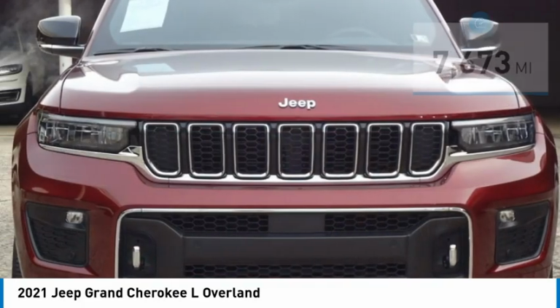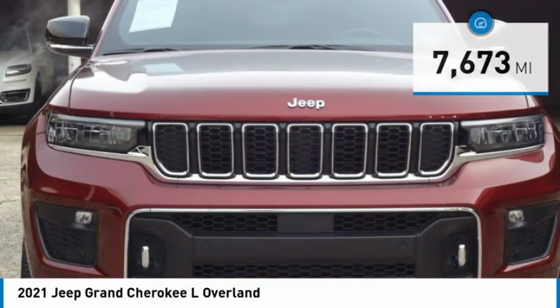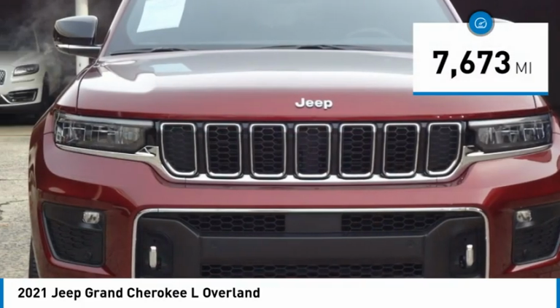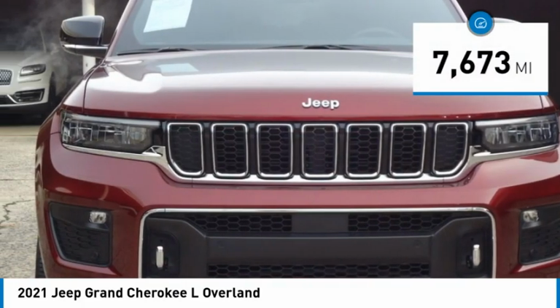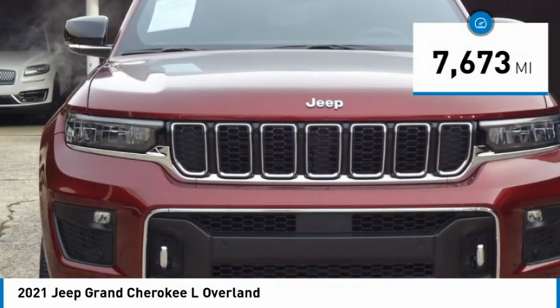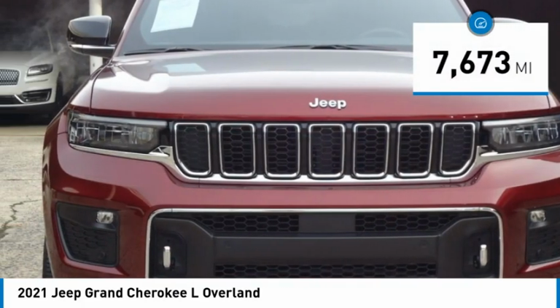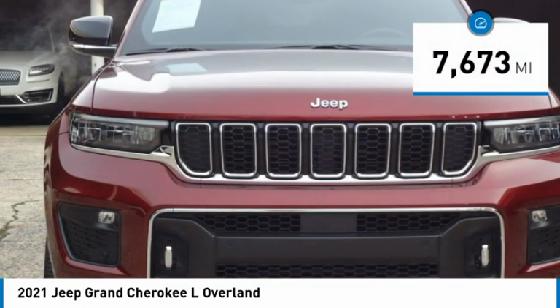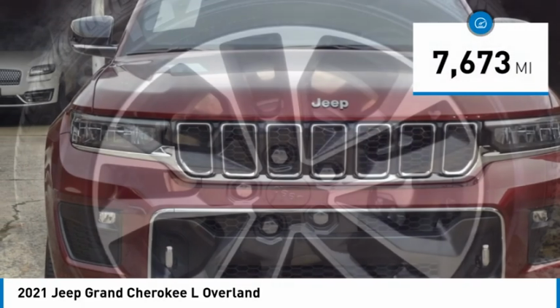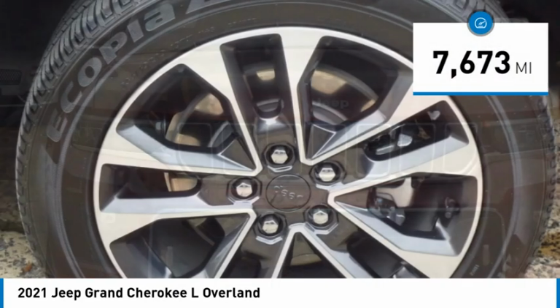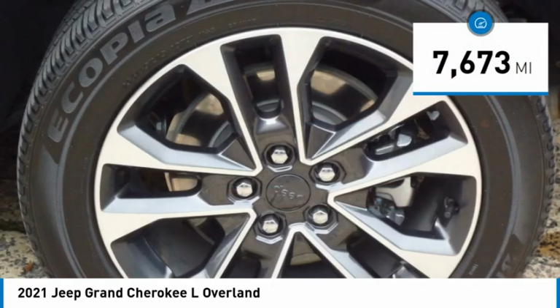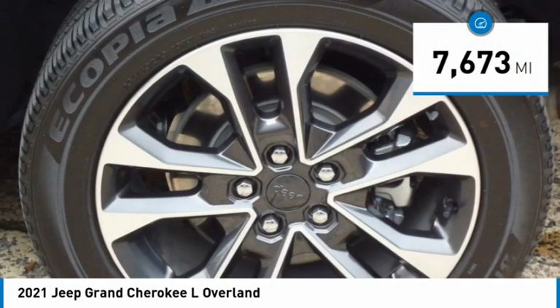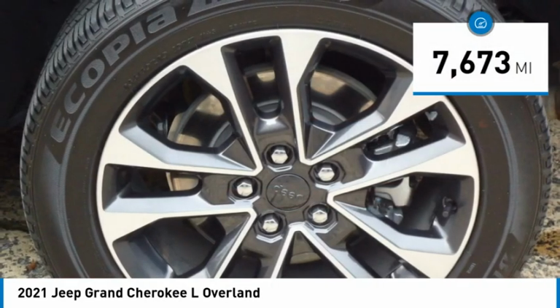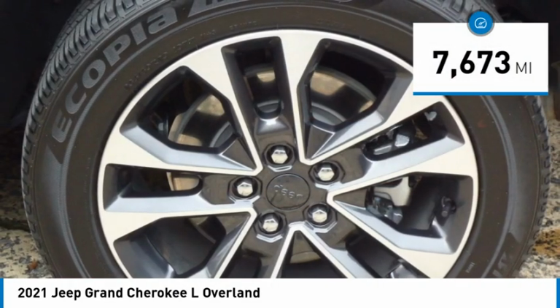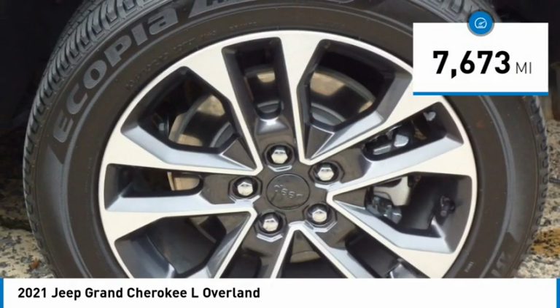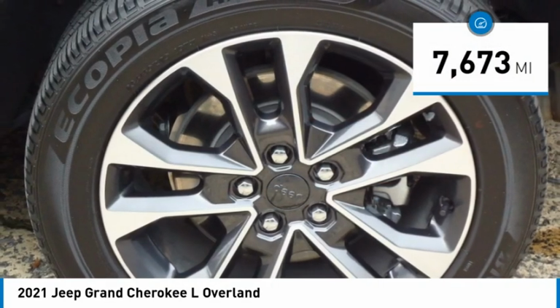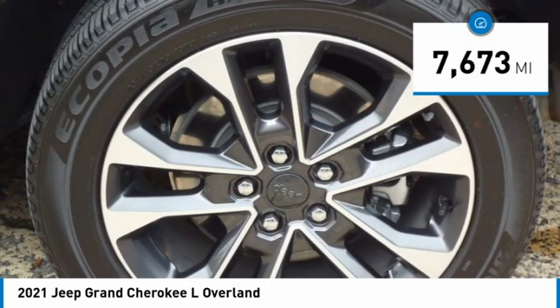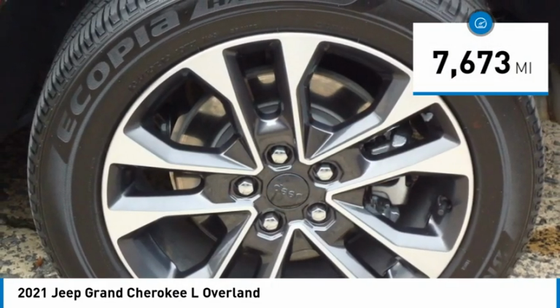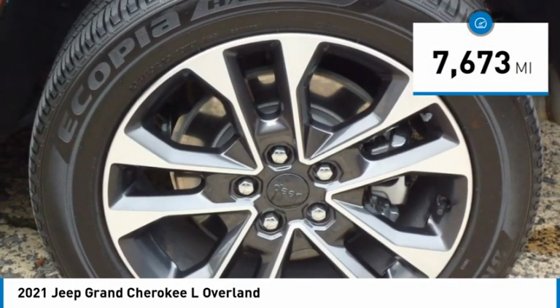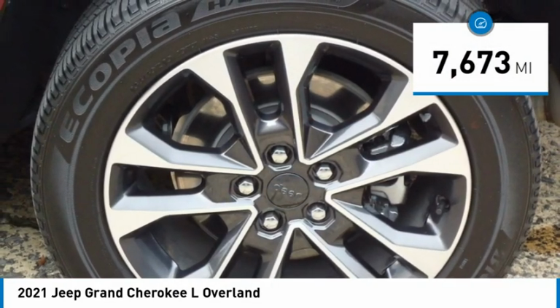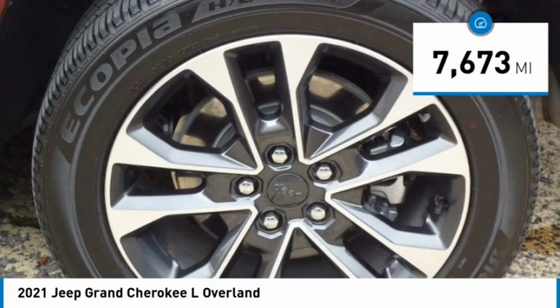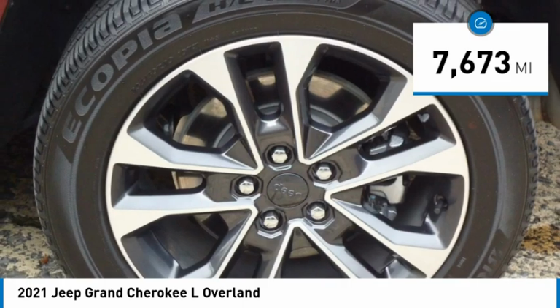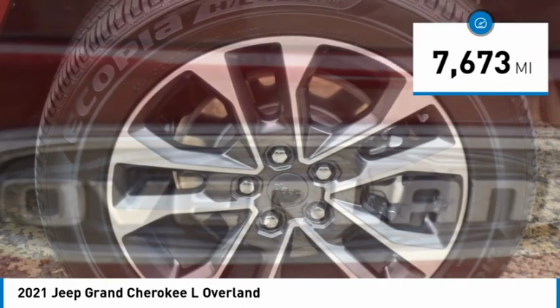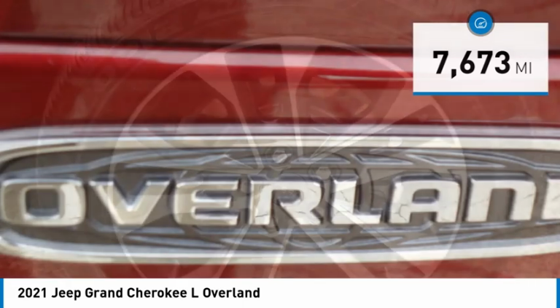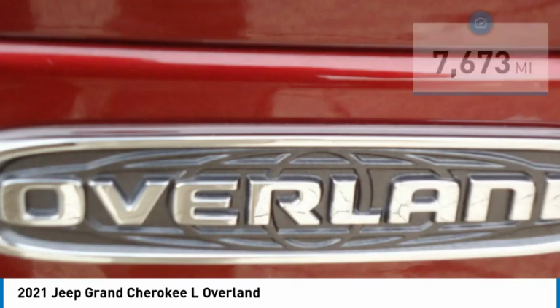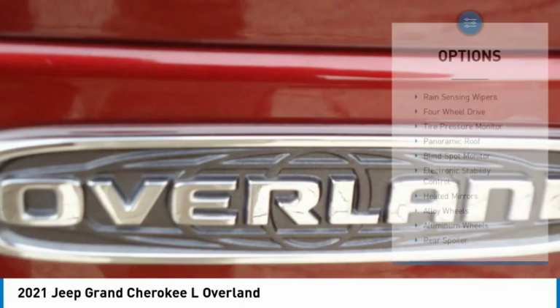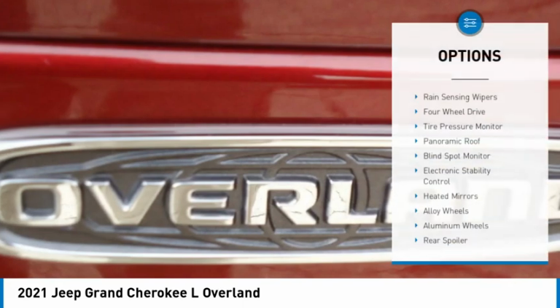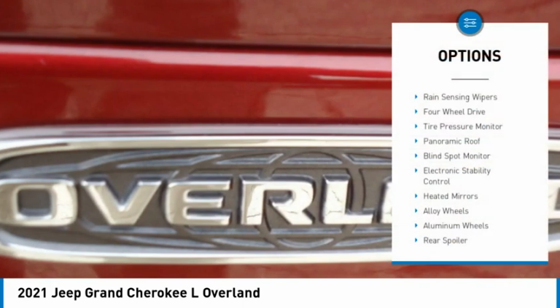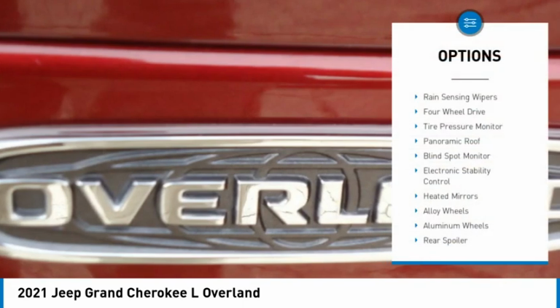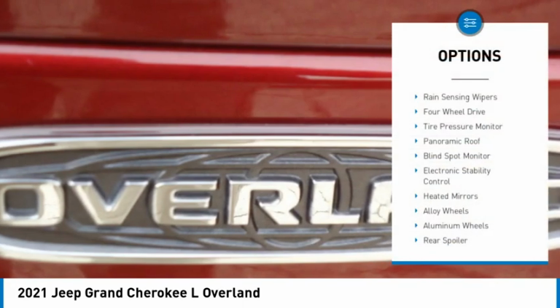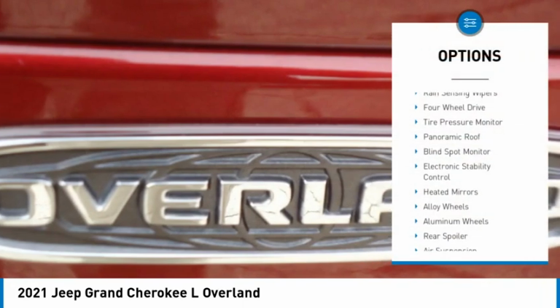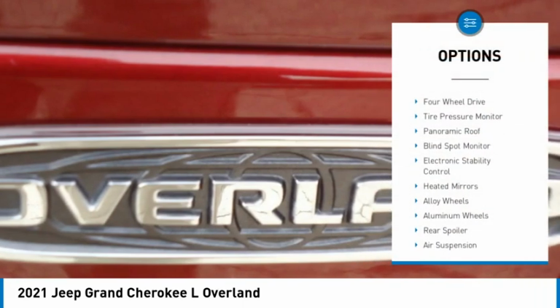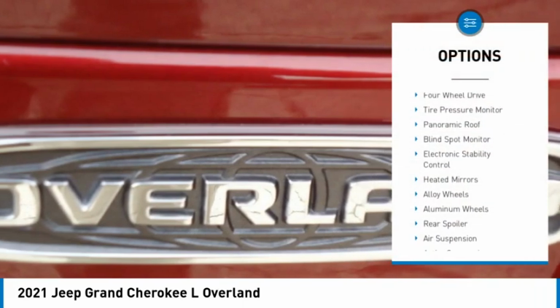This vehicle has less than 8,000 miles. Here are some of this vehicle's great options: rain-sensing wipers,